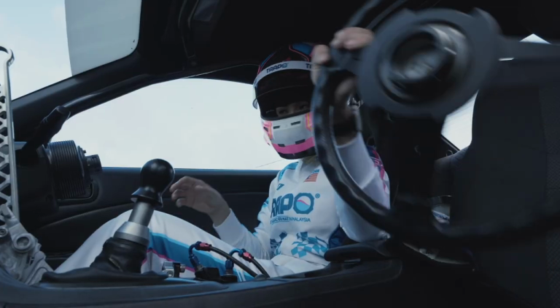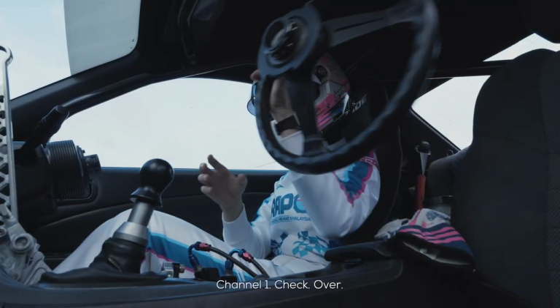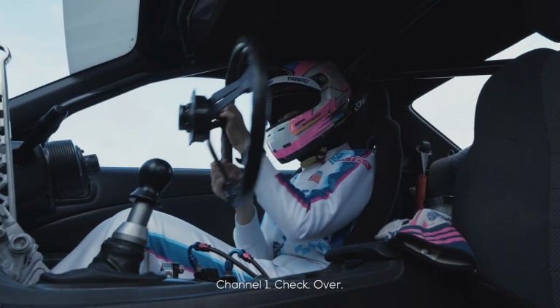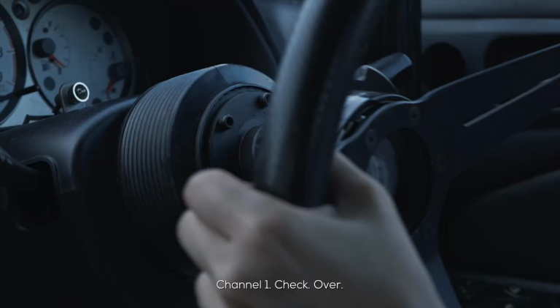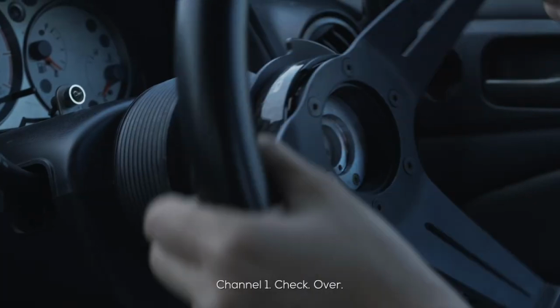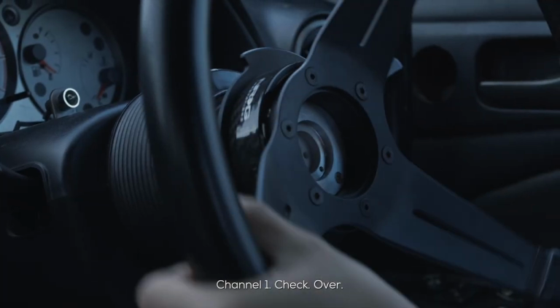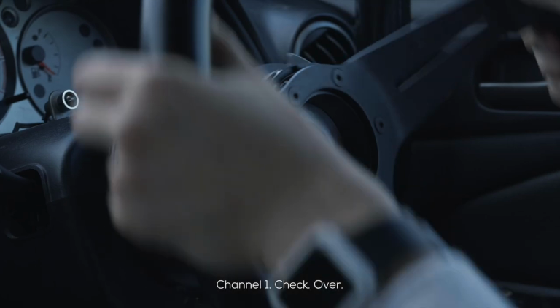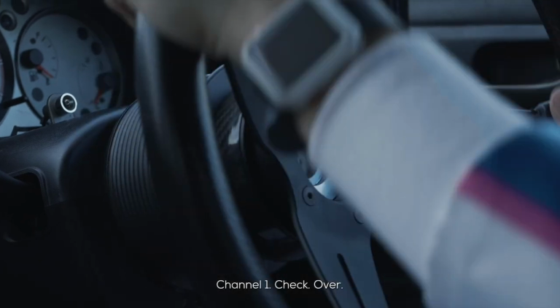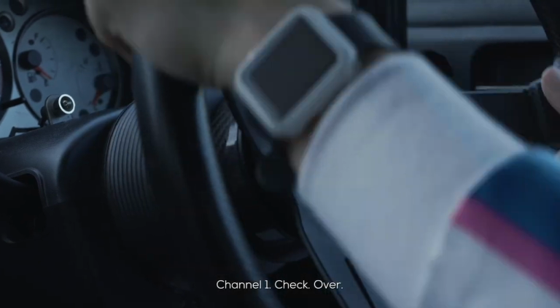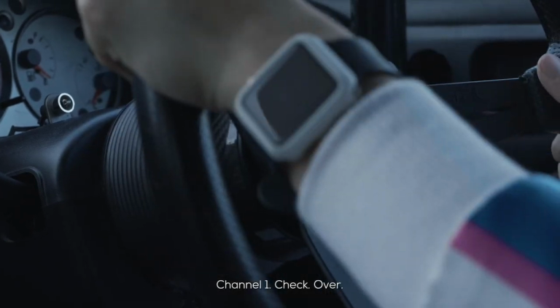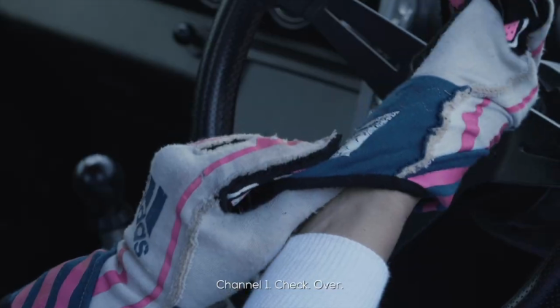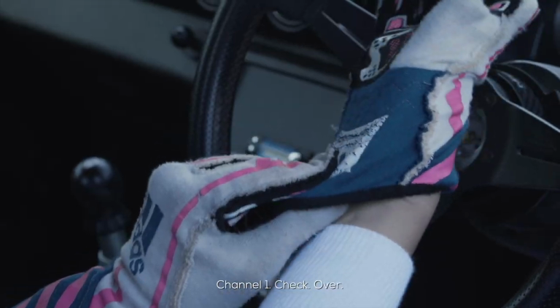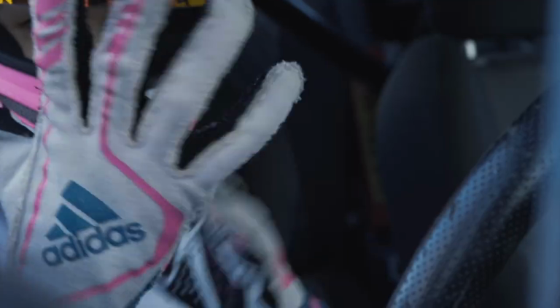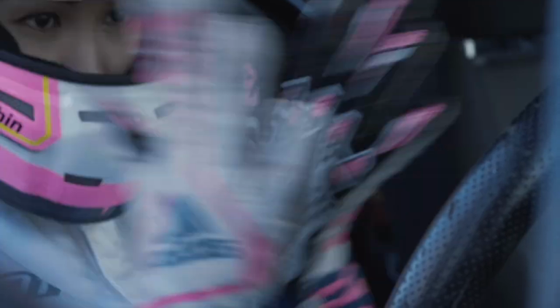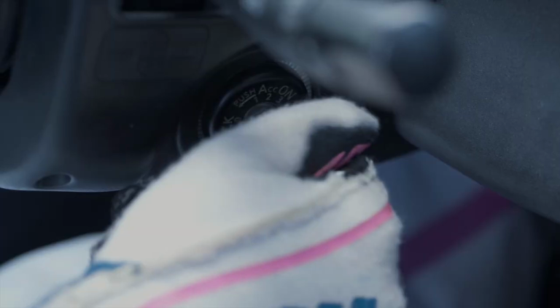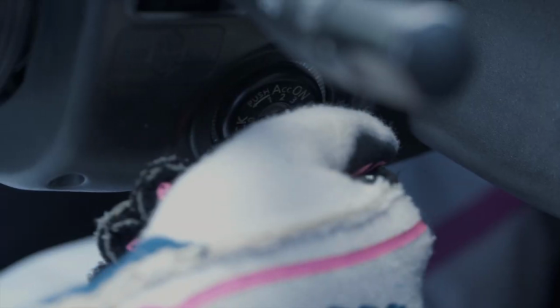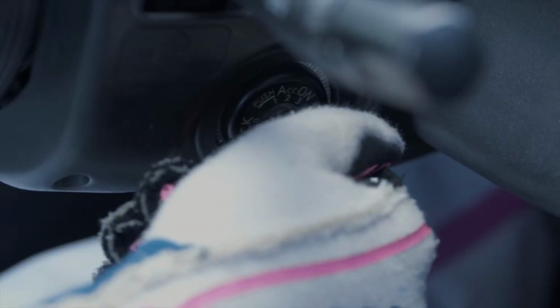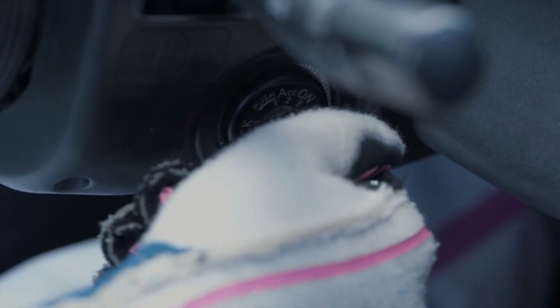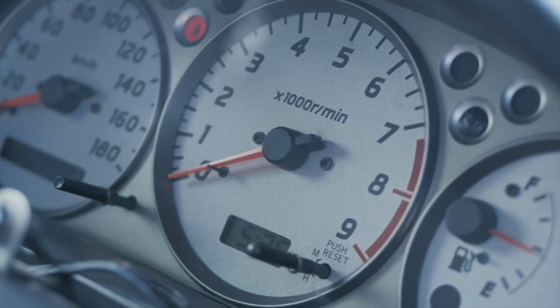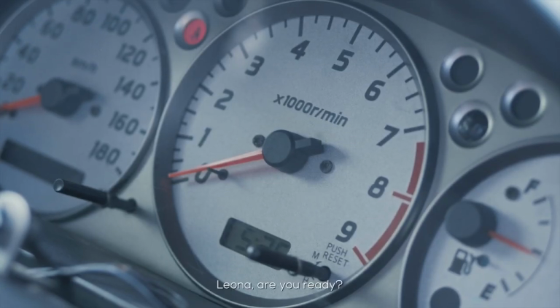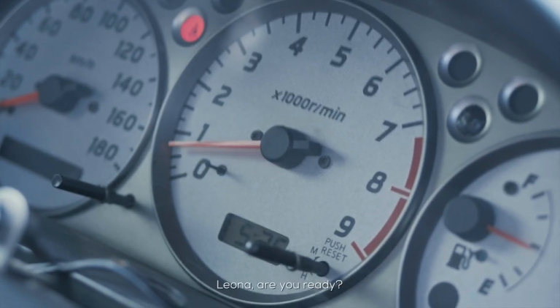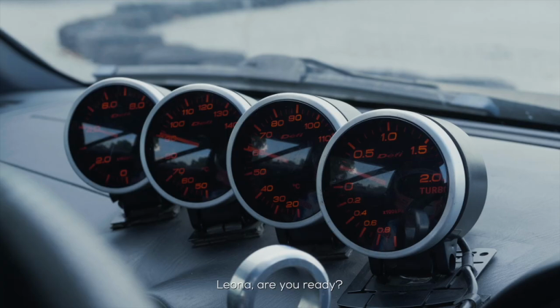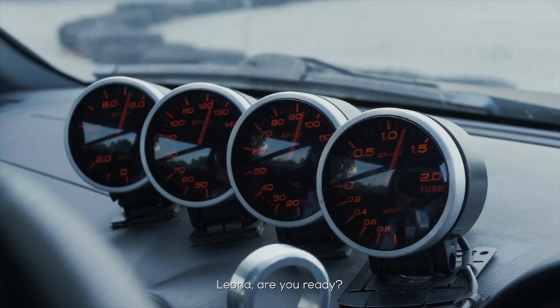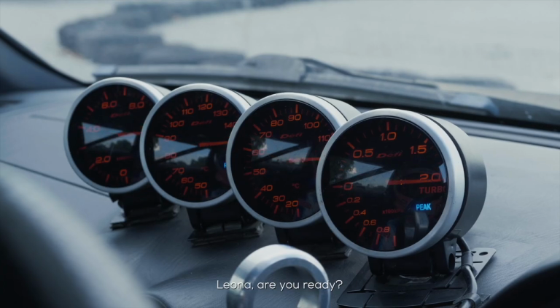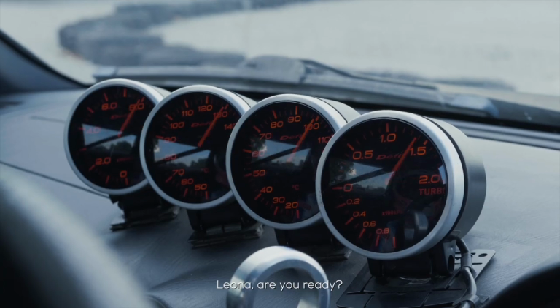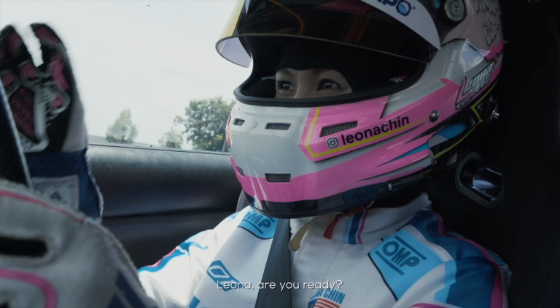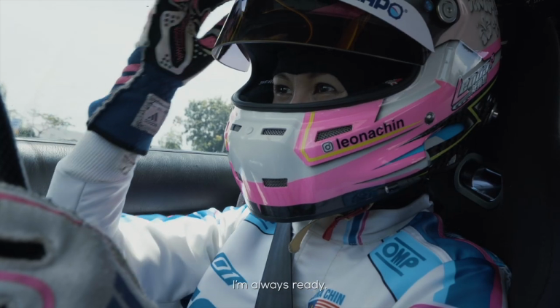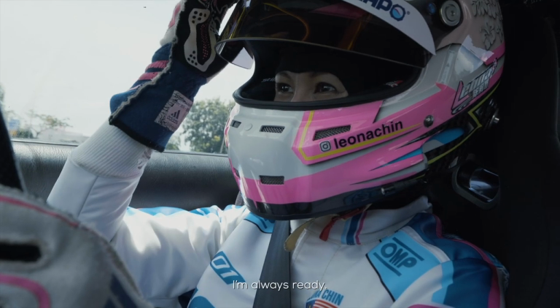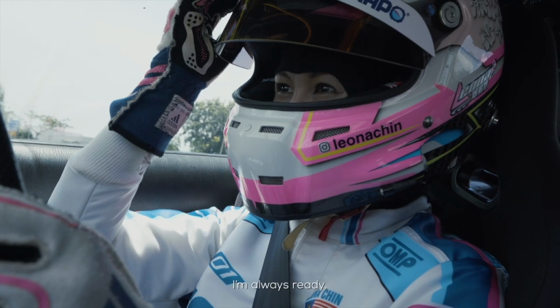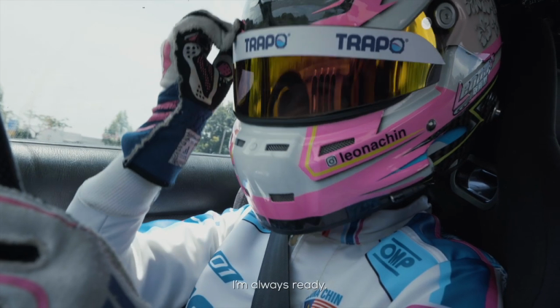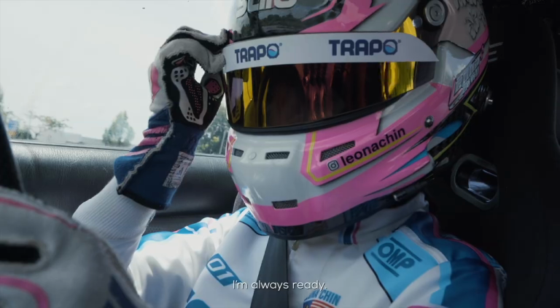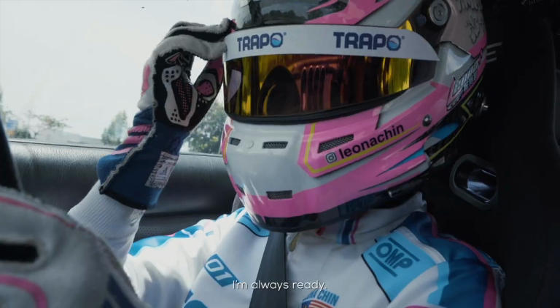Channel 1, check. Over. Leona, are you ready? I'm always ready.